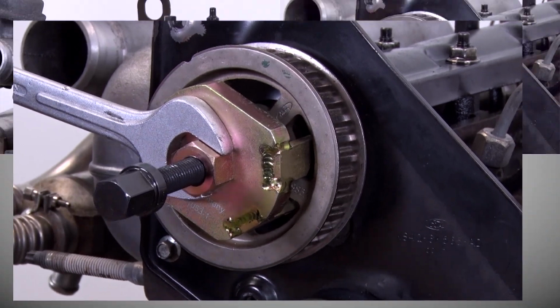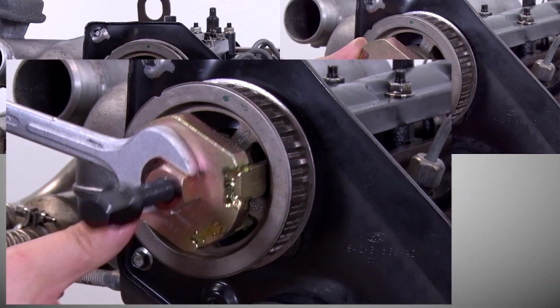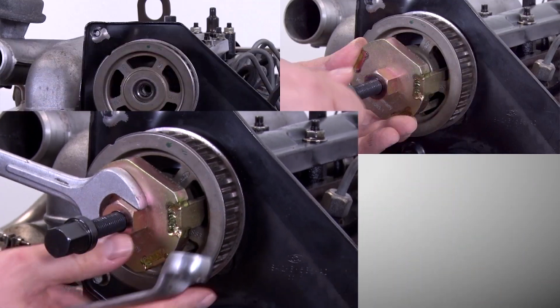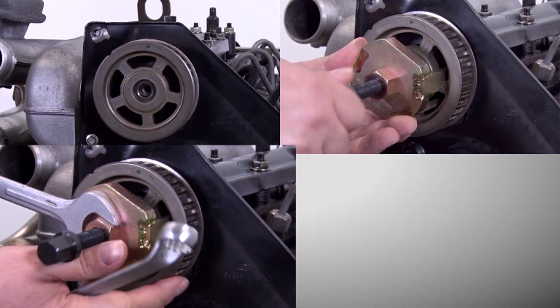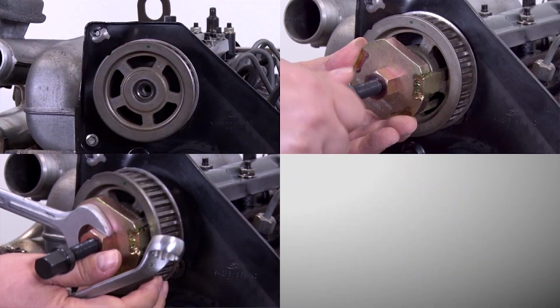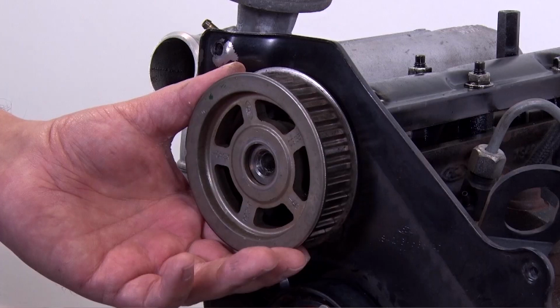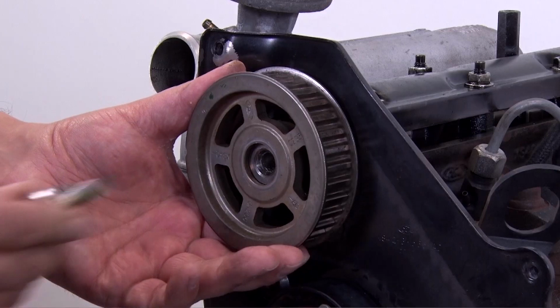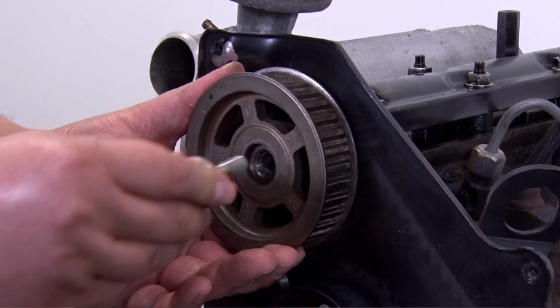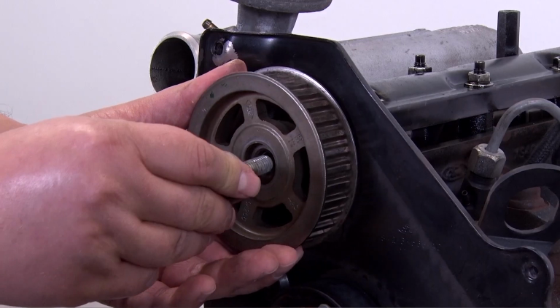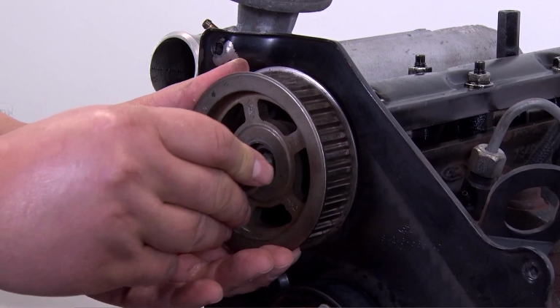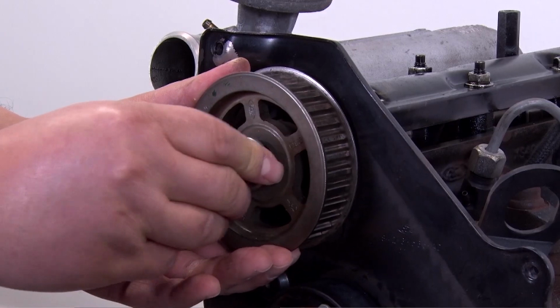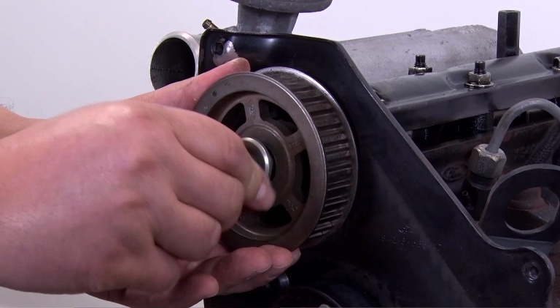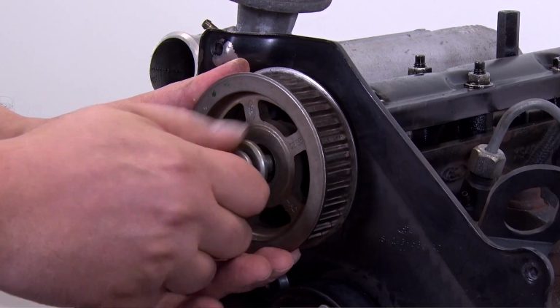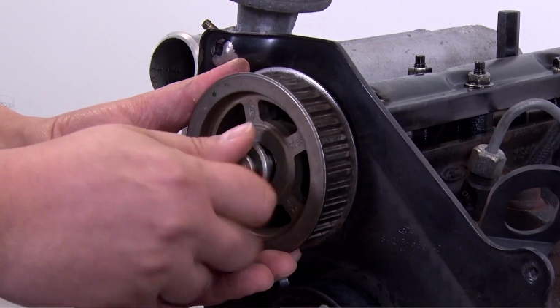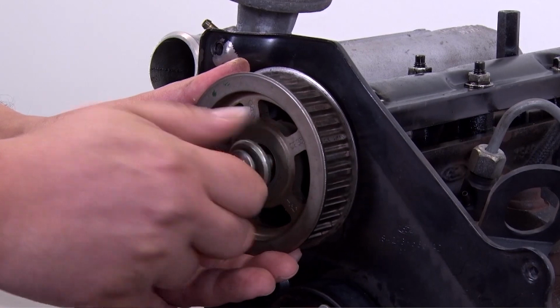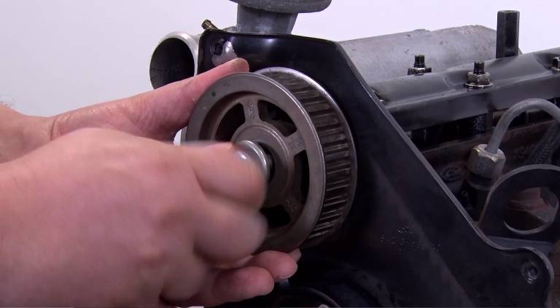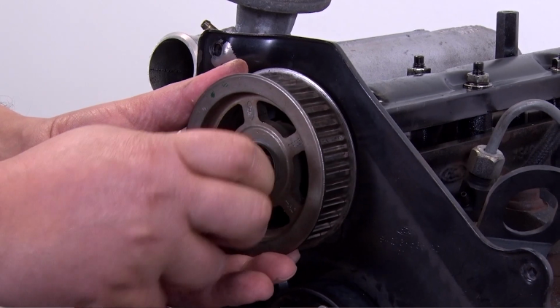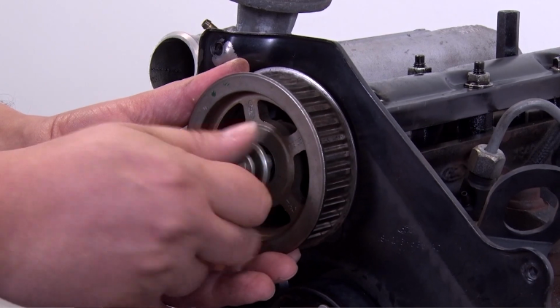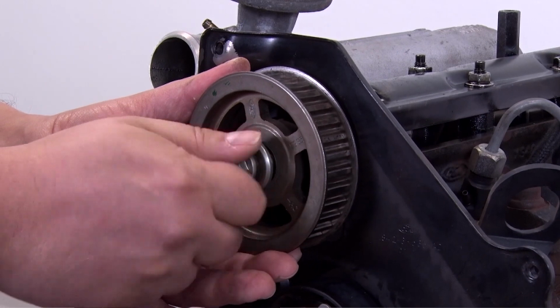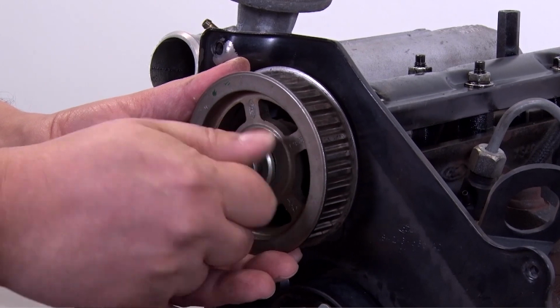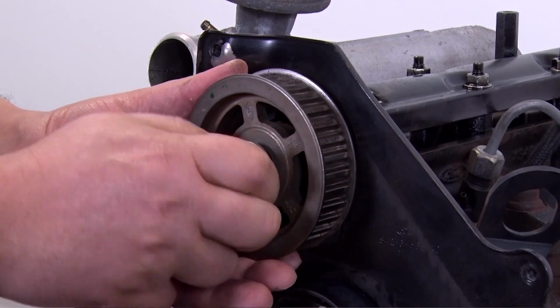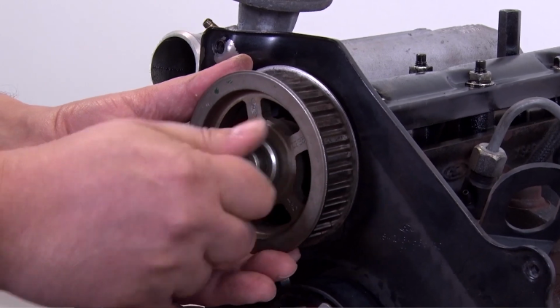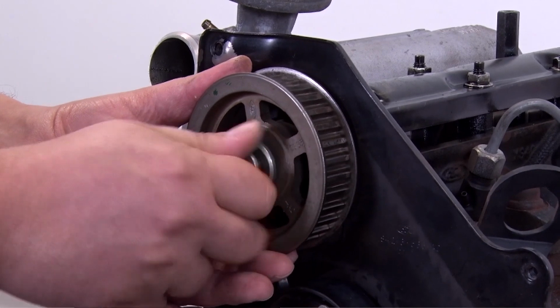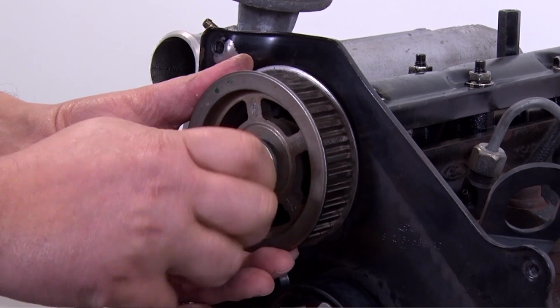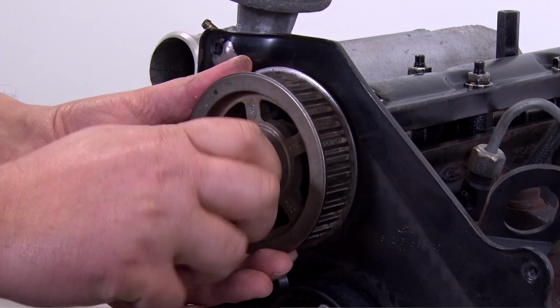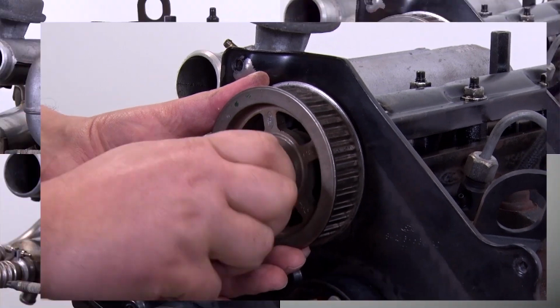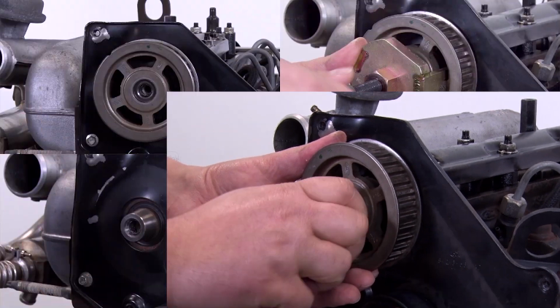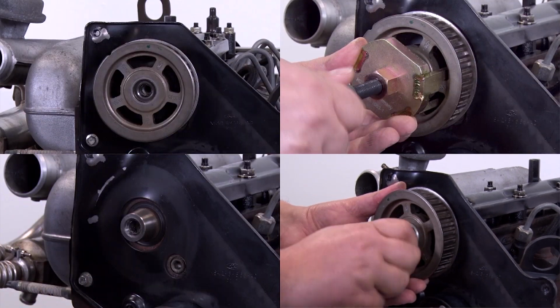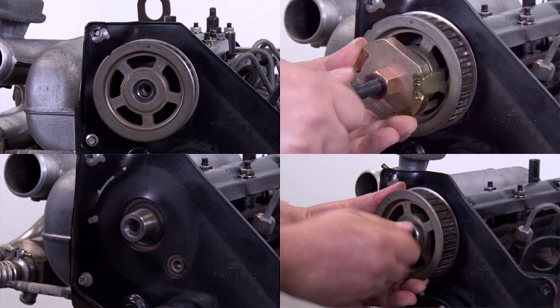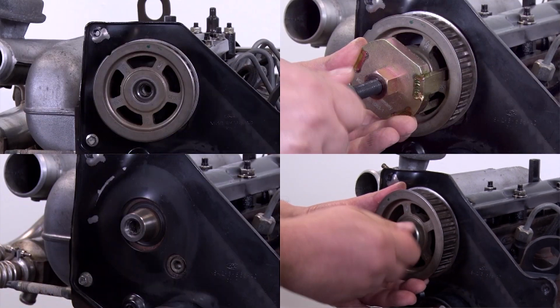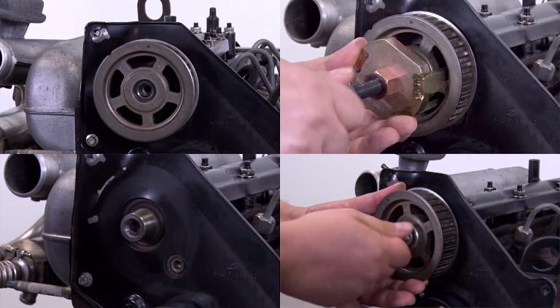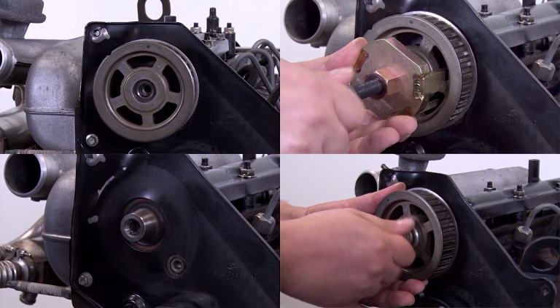Next you have to fit the camshaft sprocket screw again, so that the camshaft sprocket can turn freely on the cone.